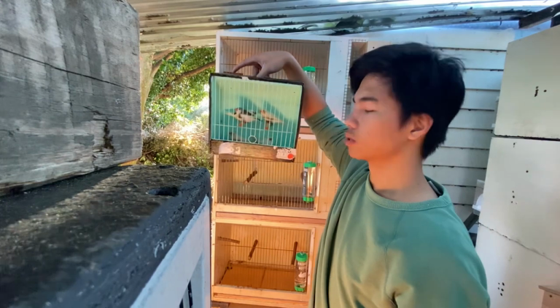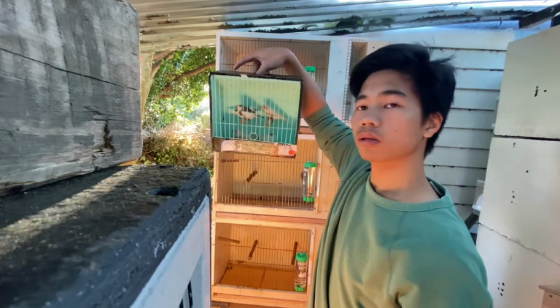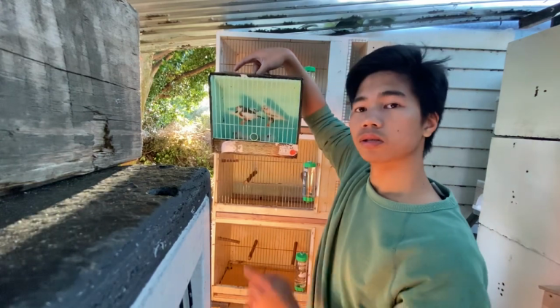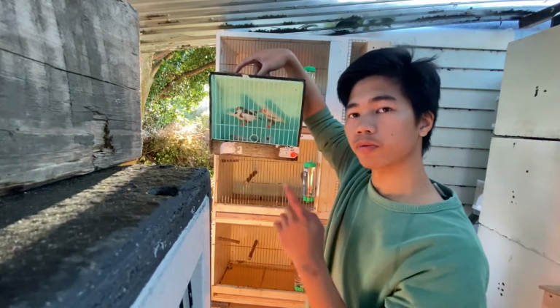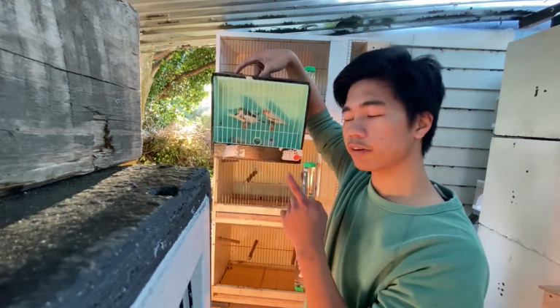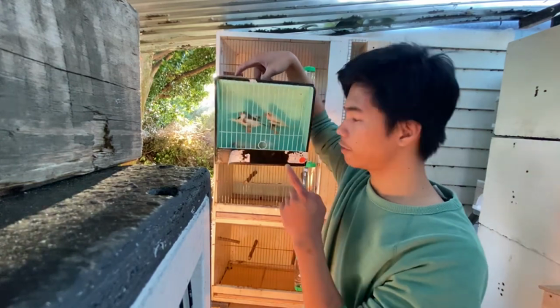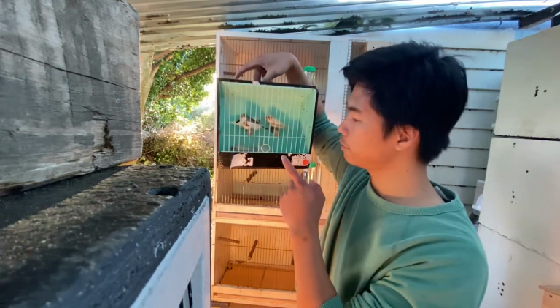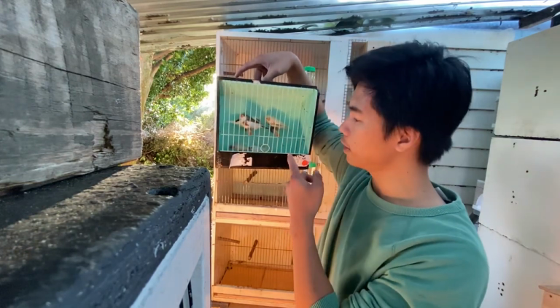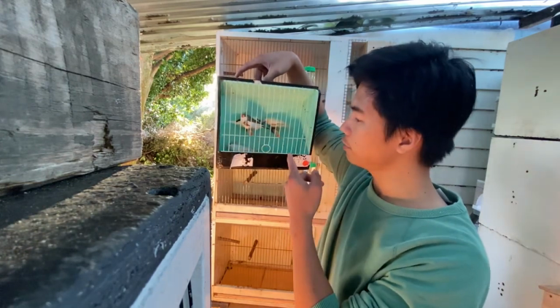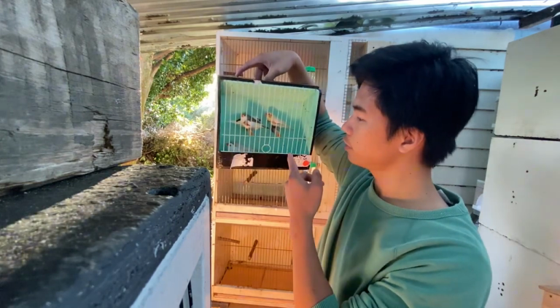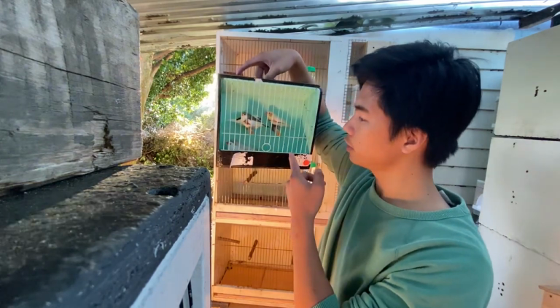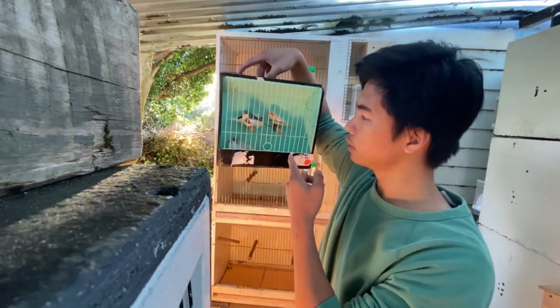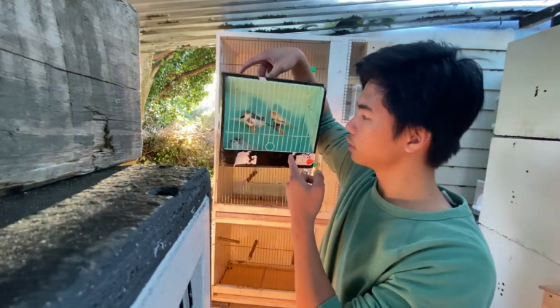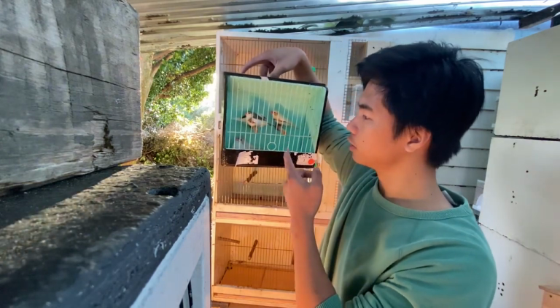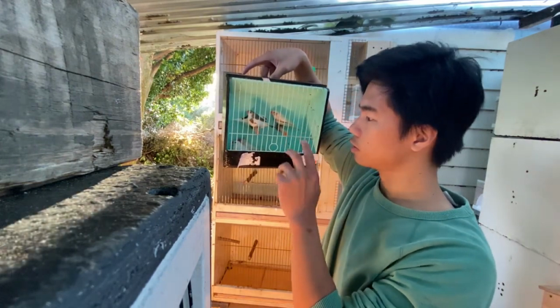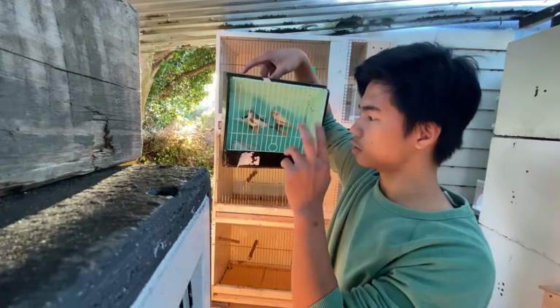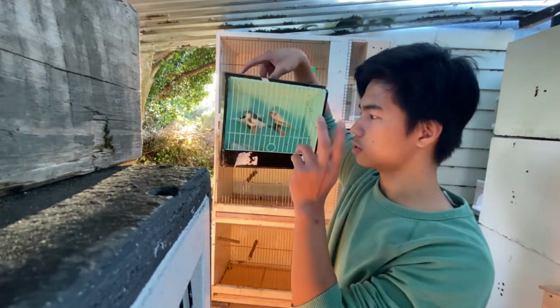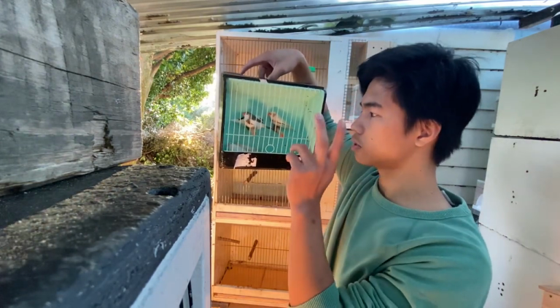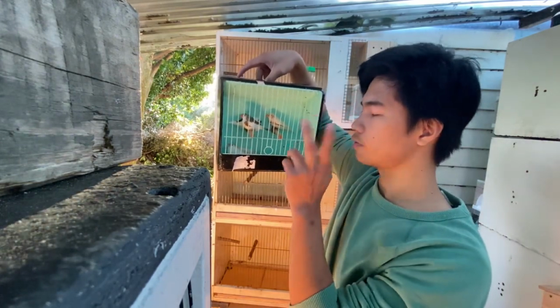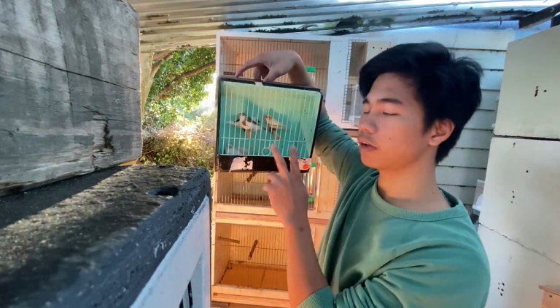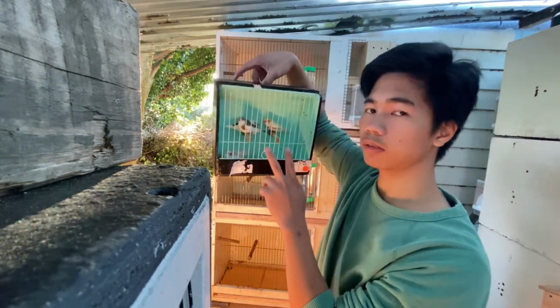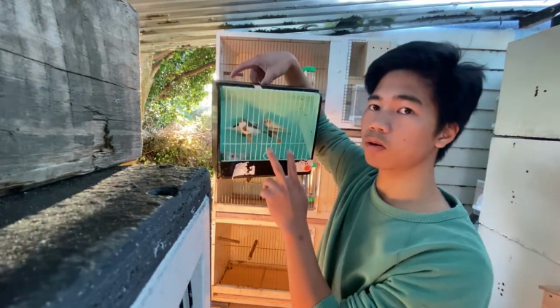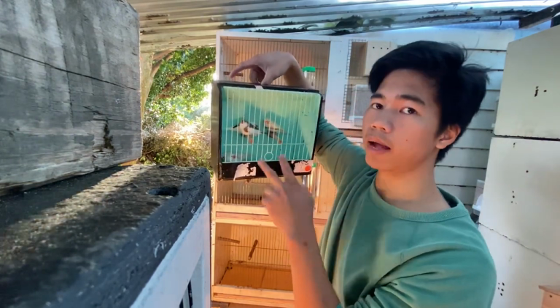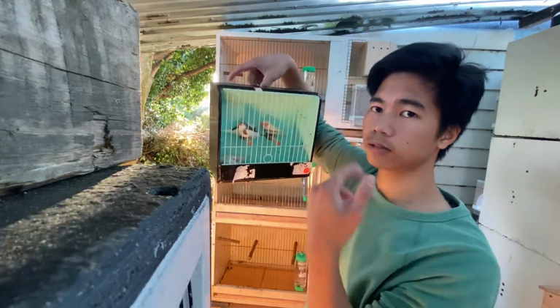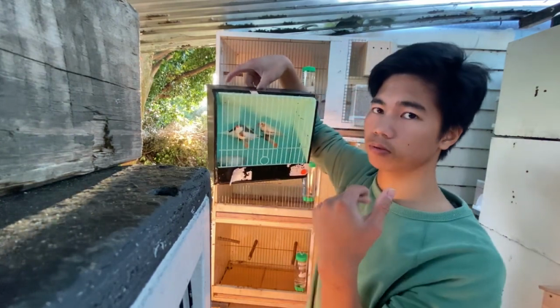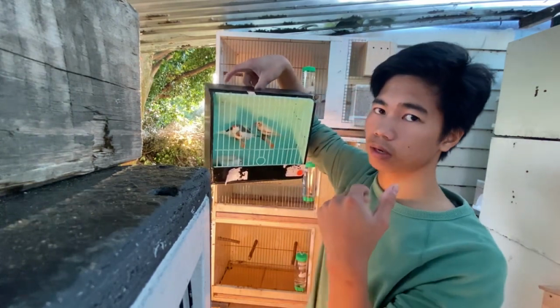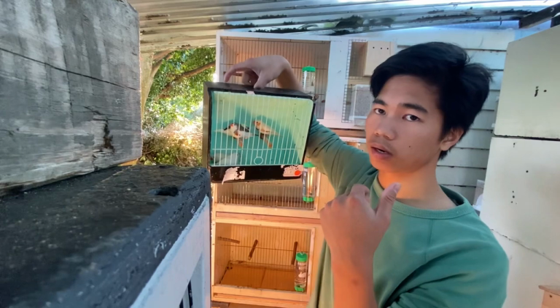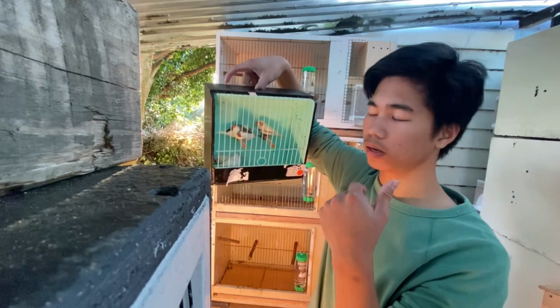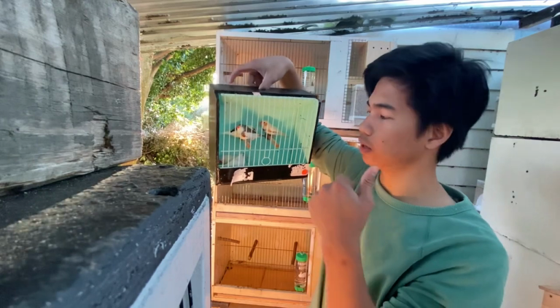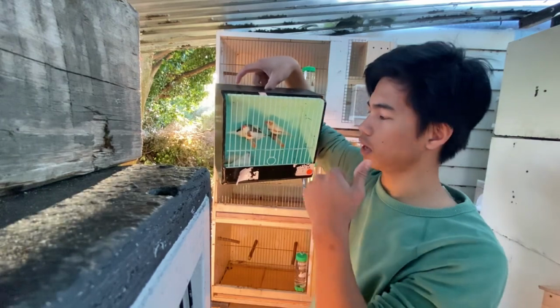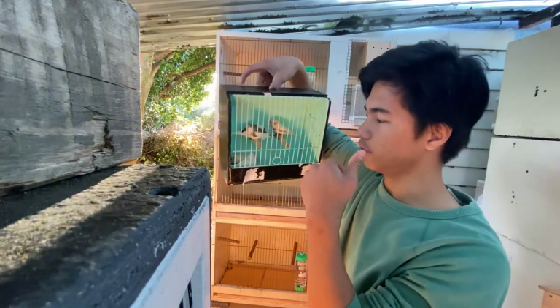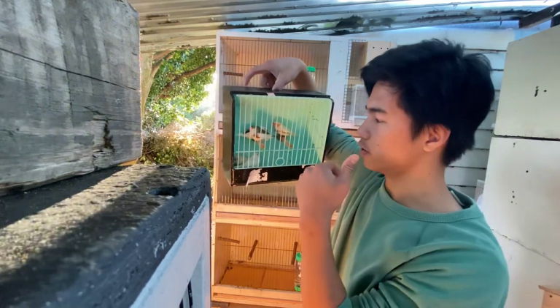We have five left, so these five will go back to our aviary.